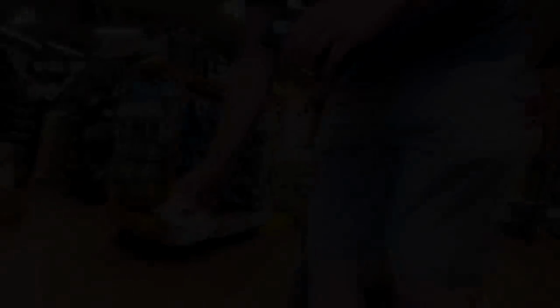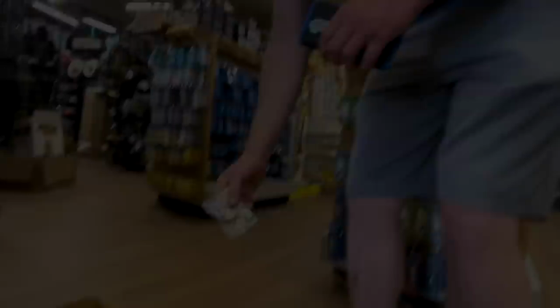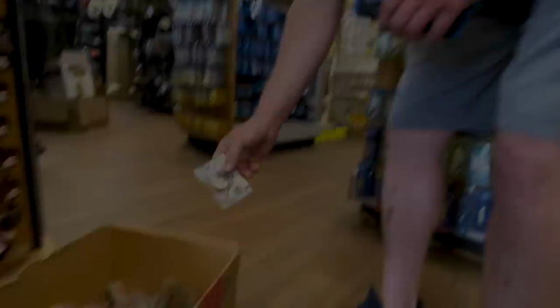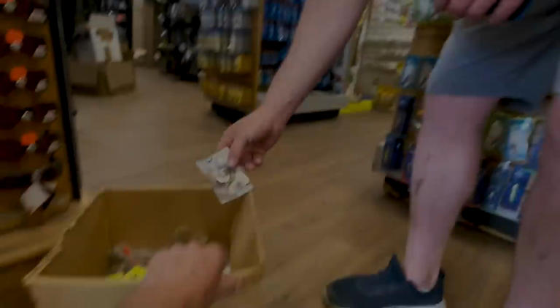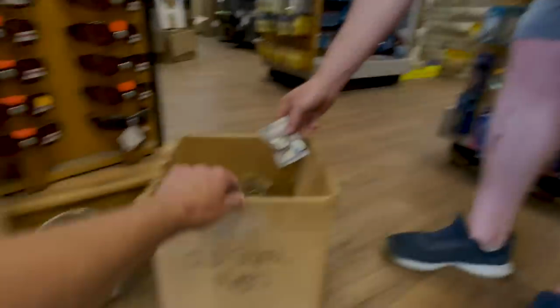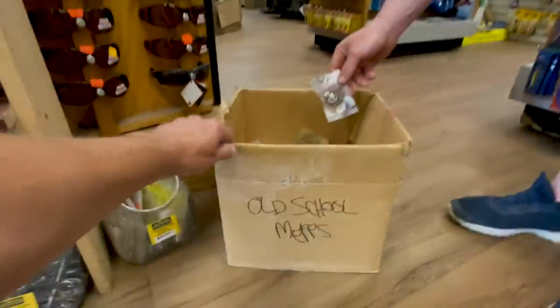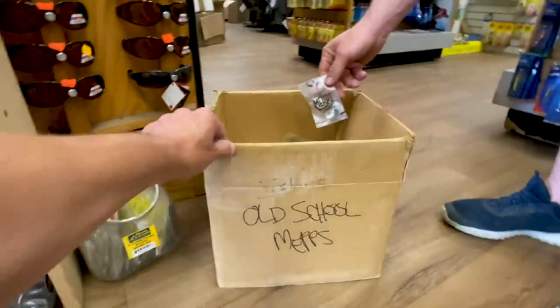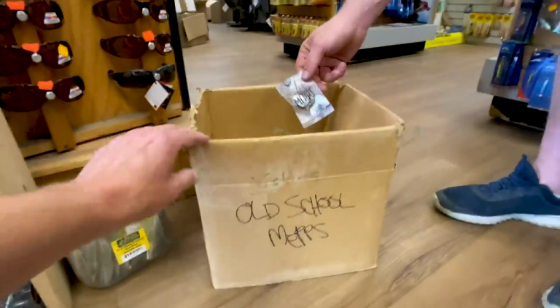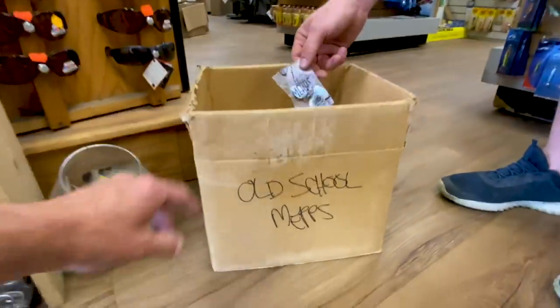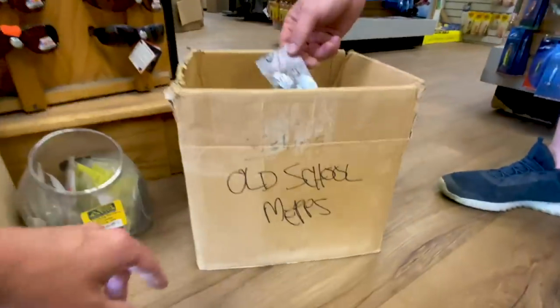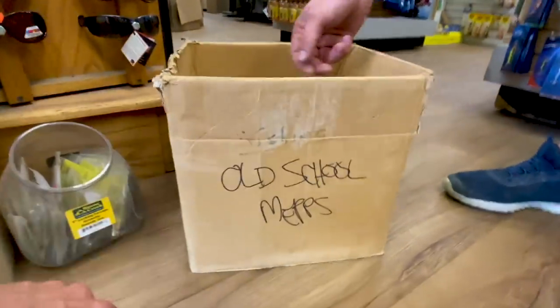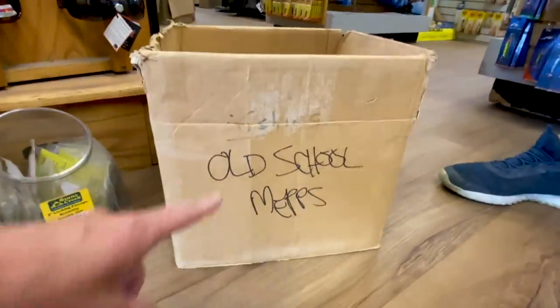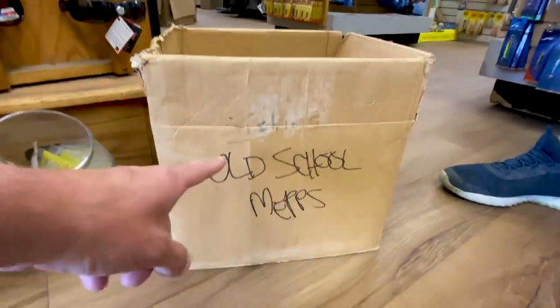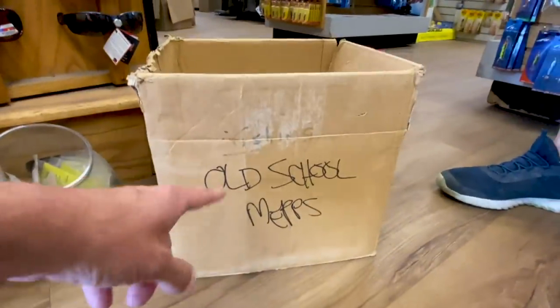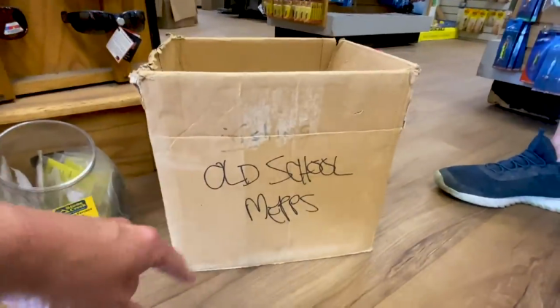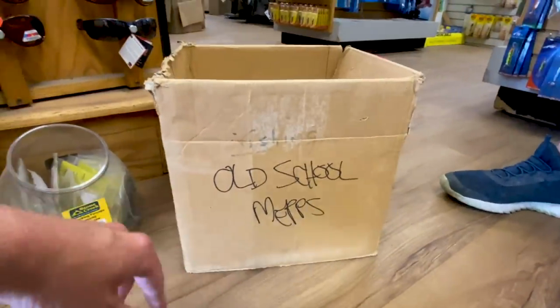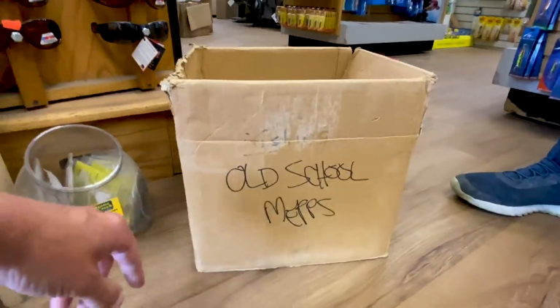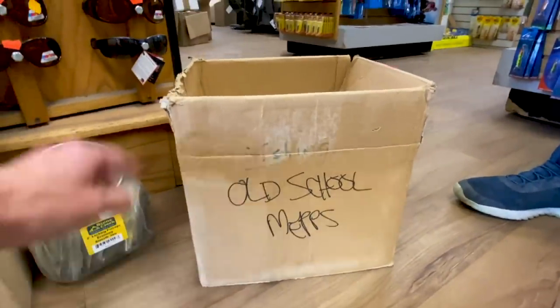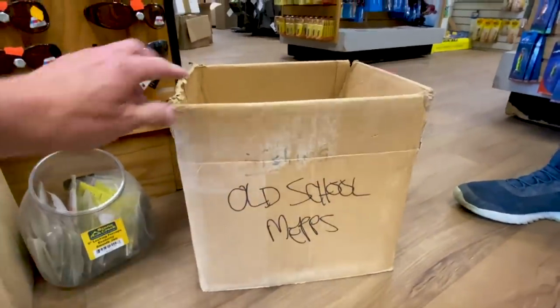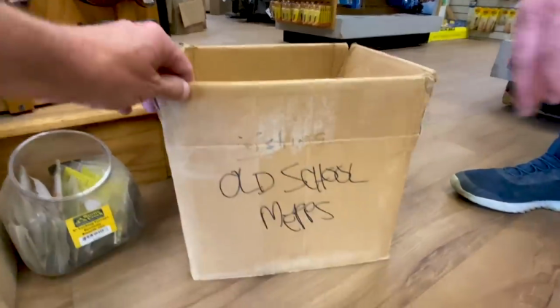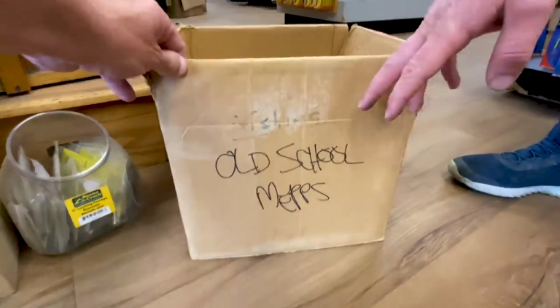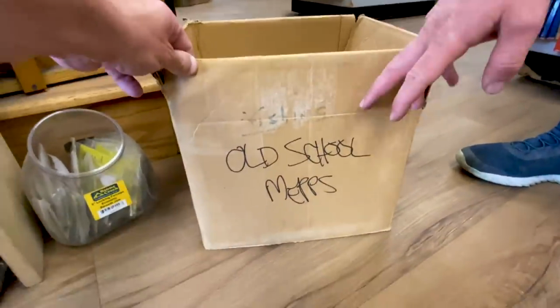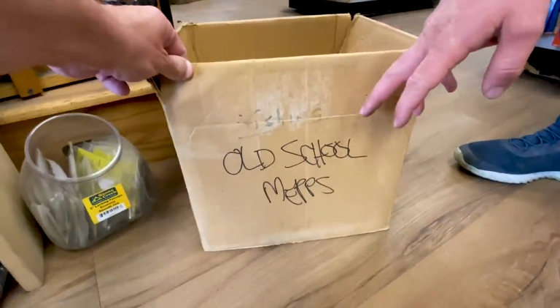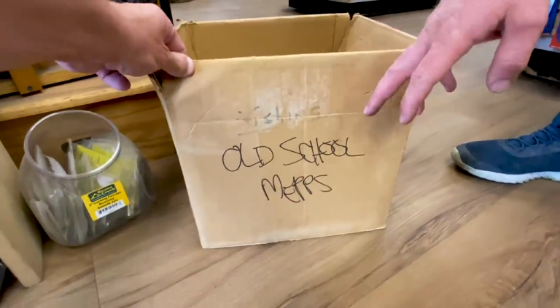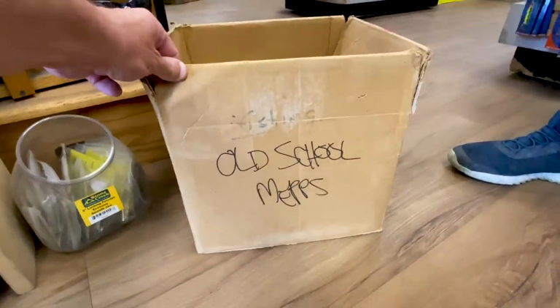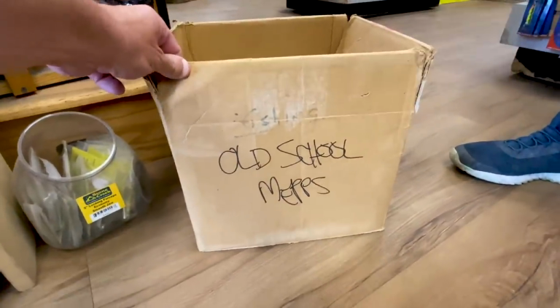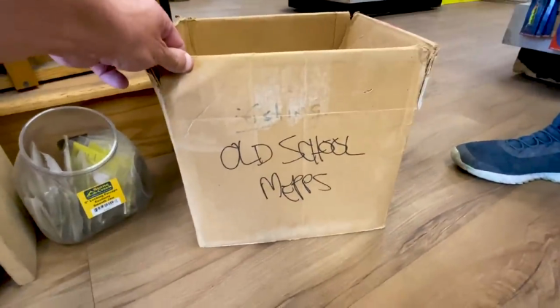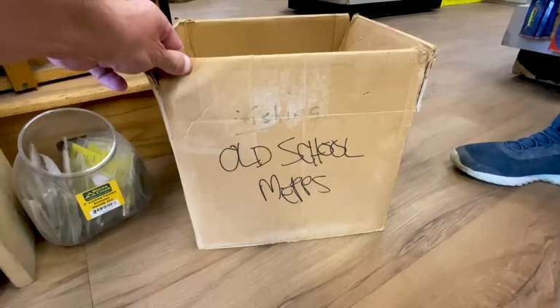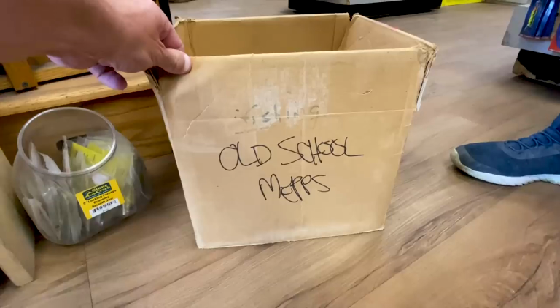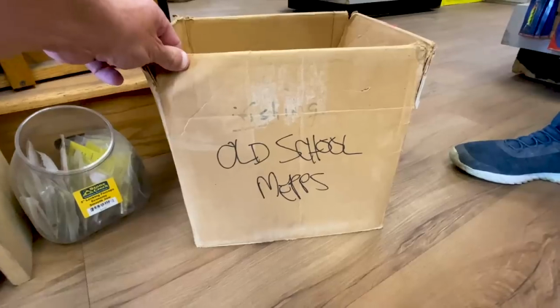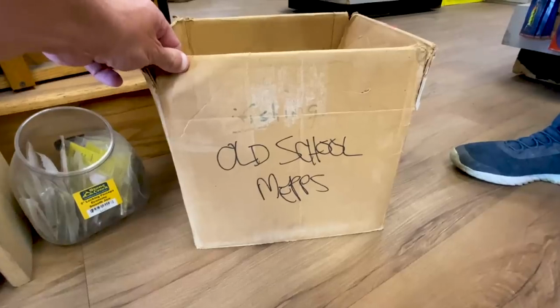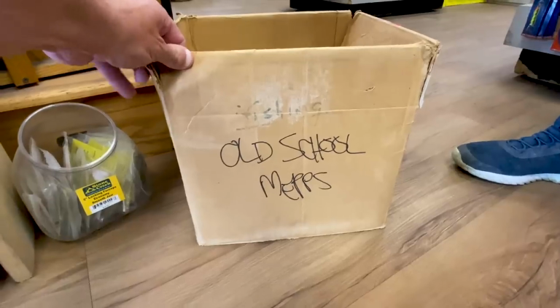My favorite part about it is that it's this old school, and then it was just shoved as far as somebody could get on the stepstool.